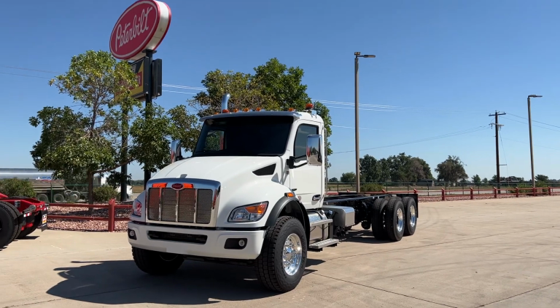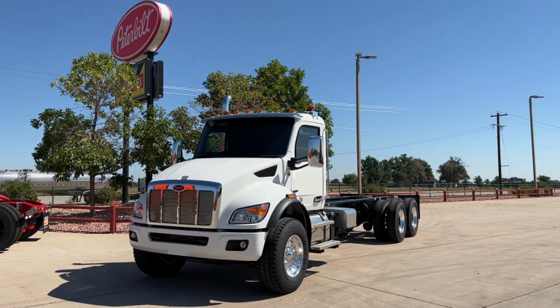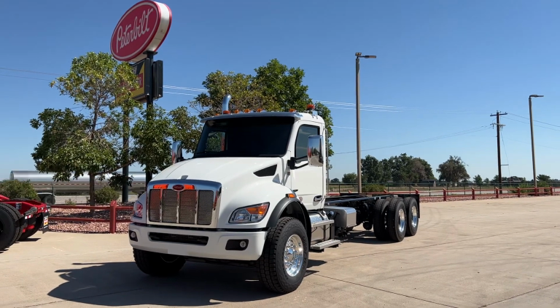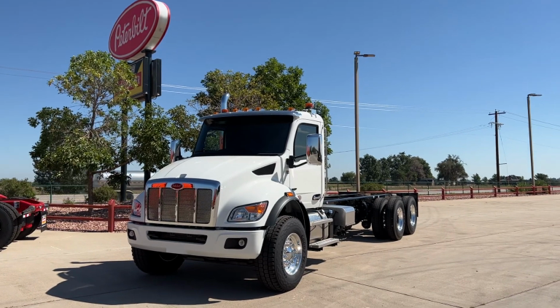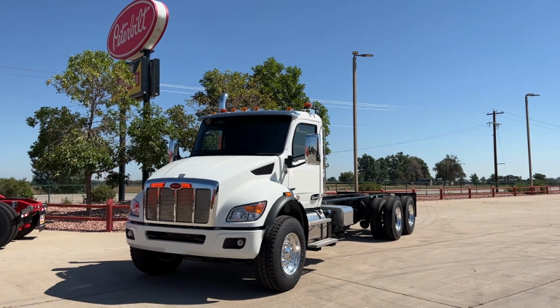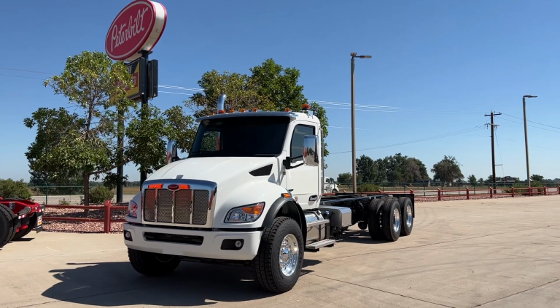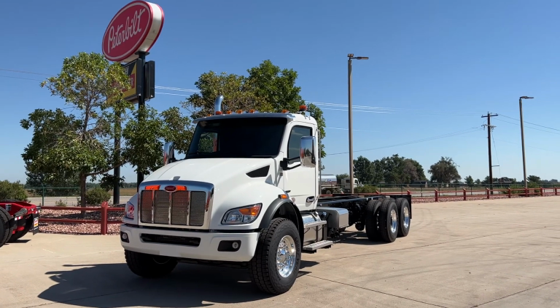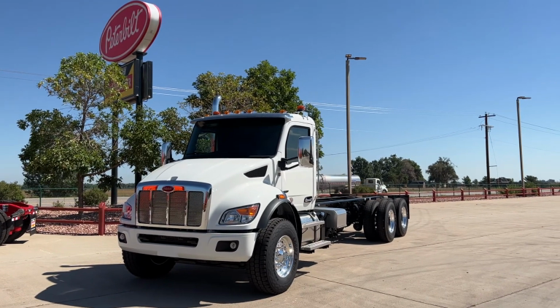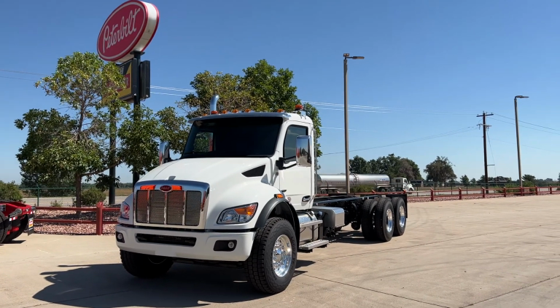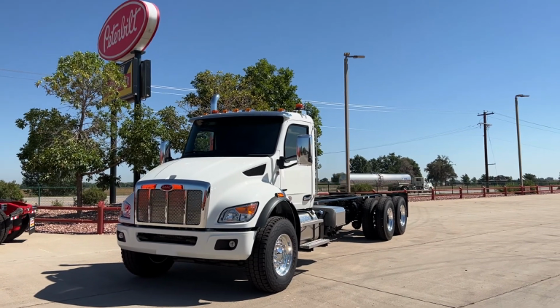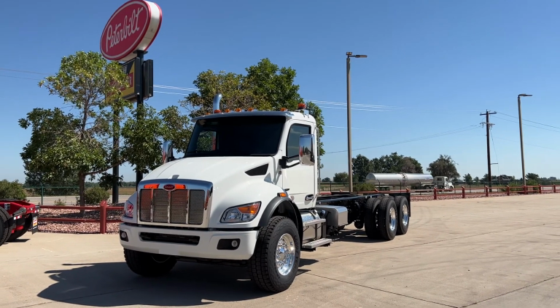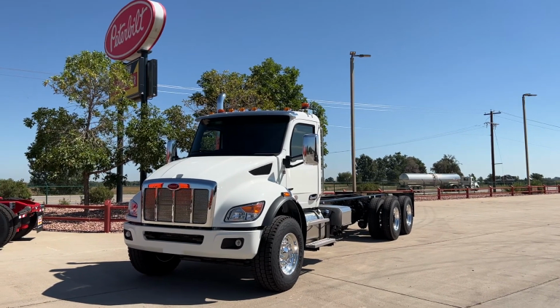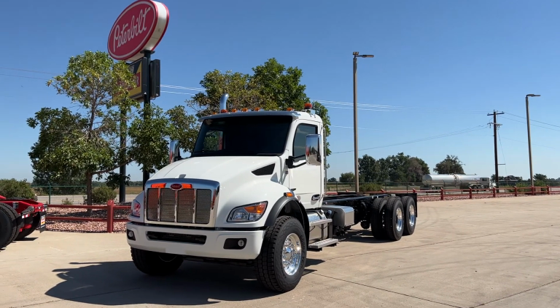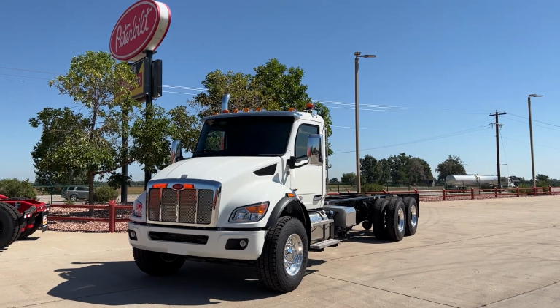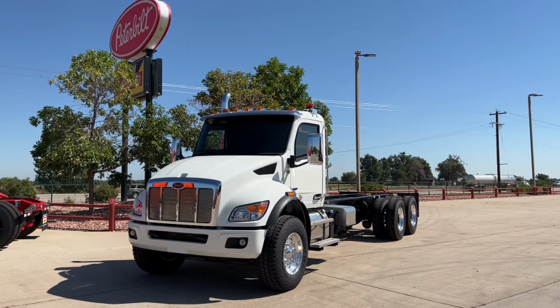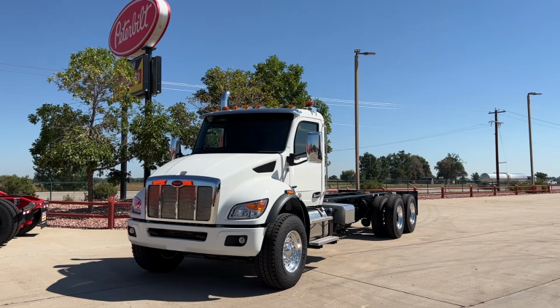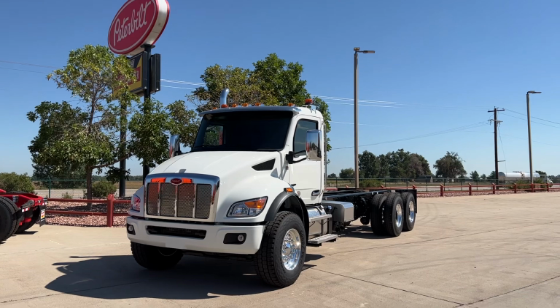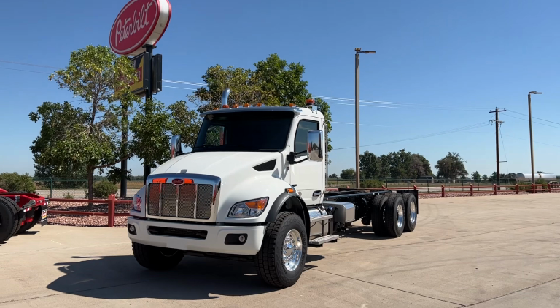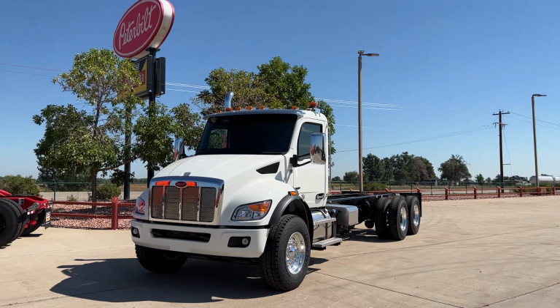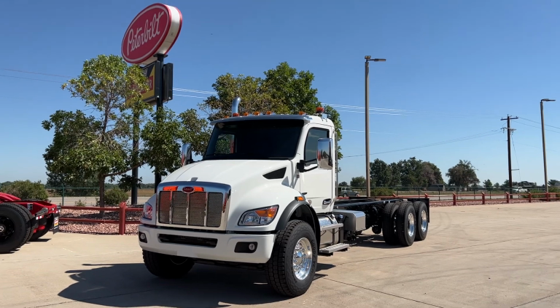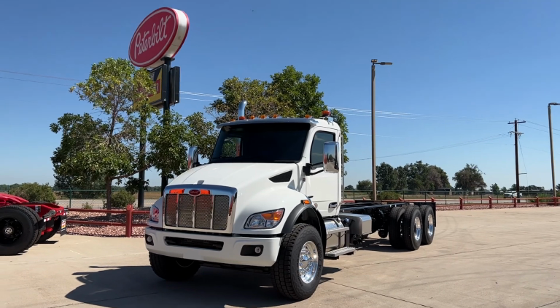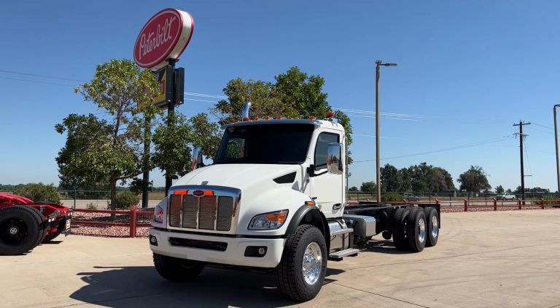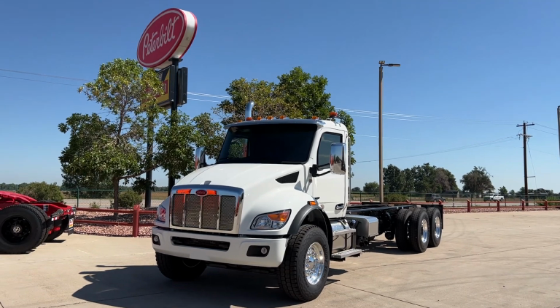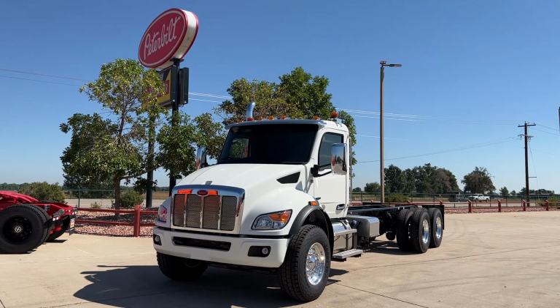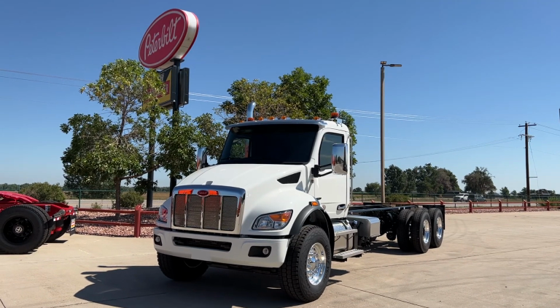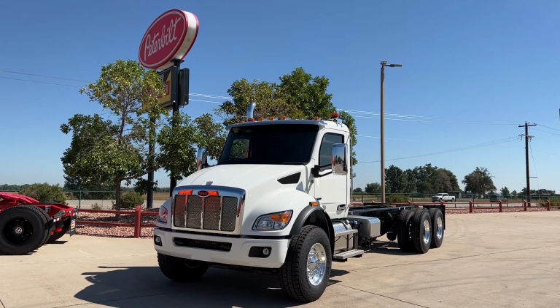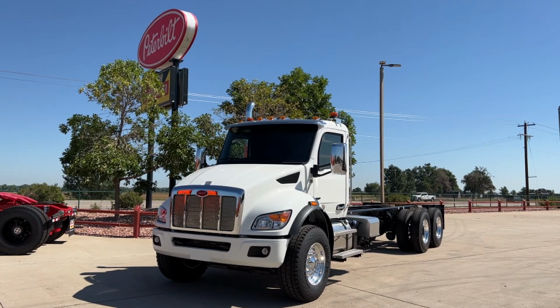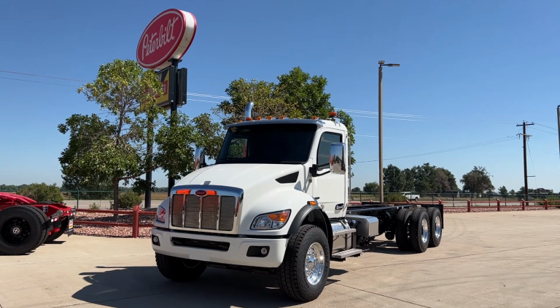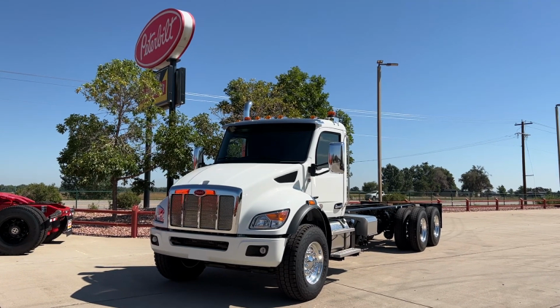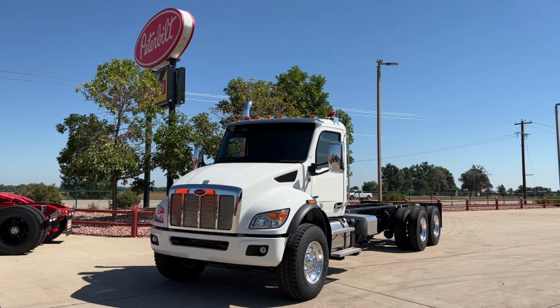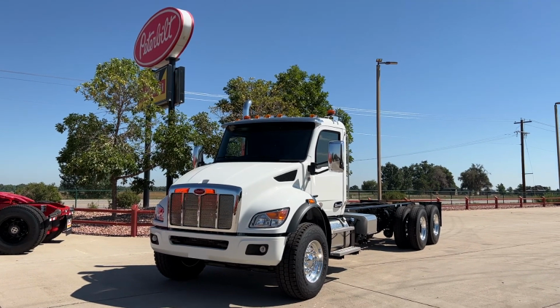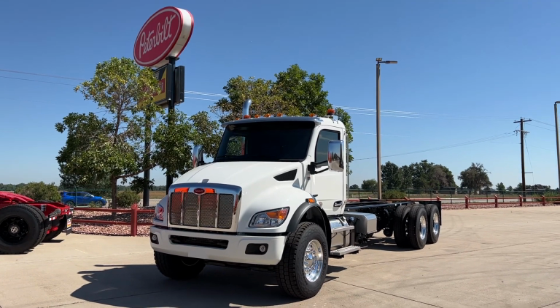Hey everybody, it's Keith Couch, Rocky Mountain Peterbilt here on YouTube, Rush Truck Centers in Greeley, Colorado.